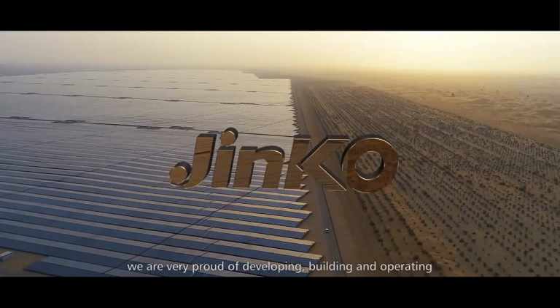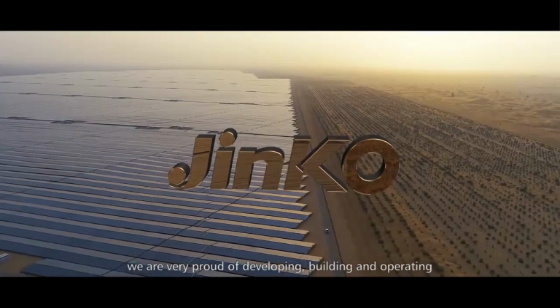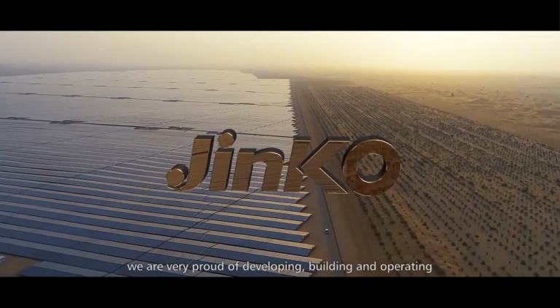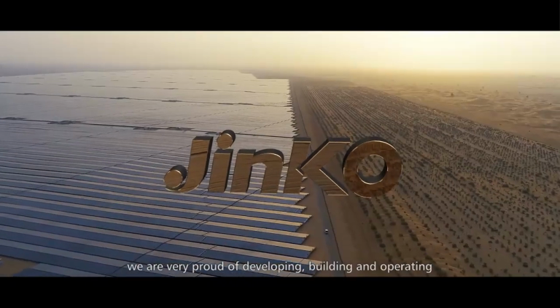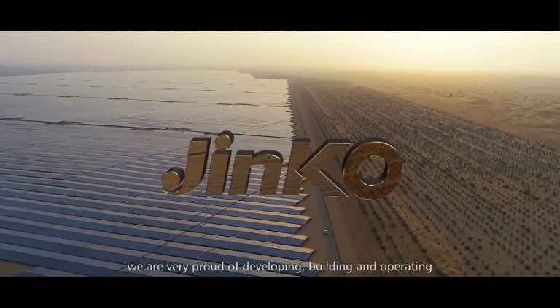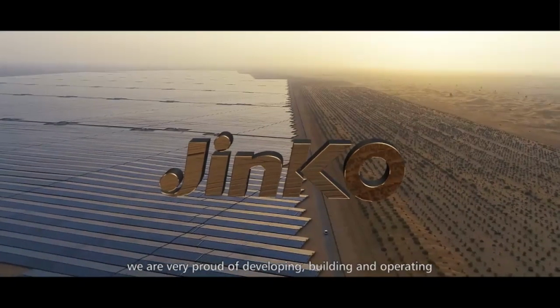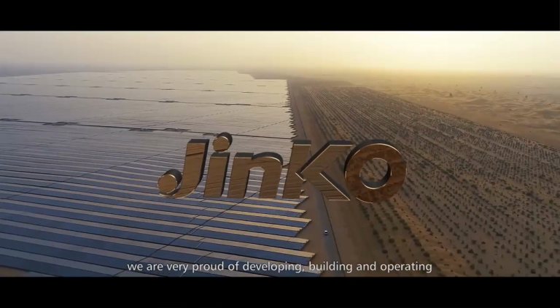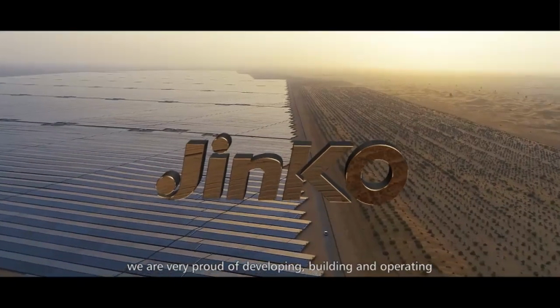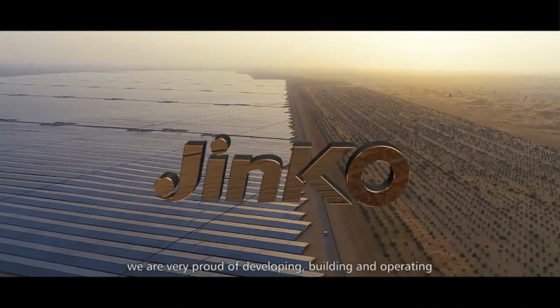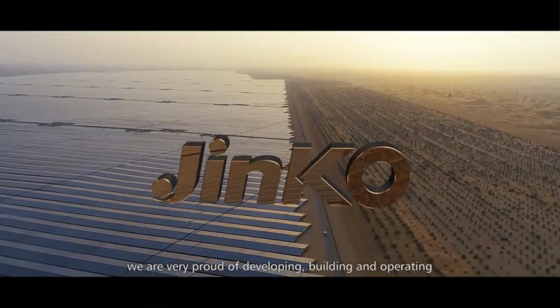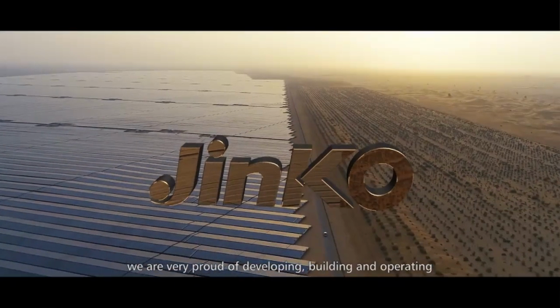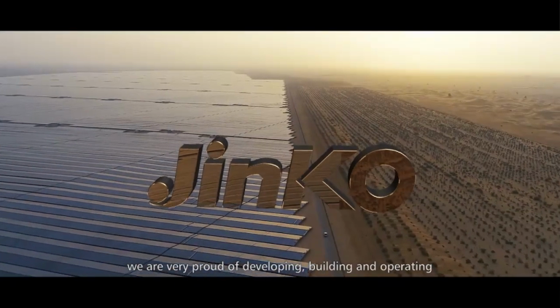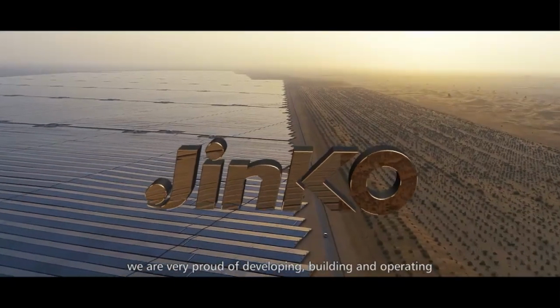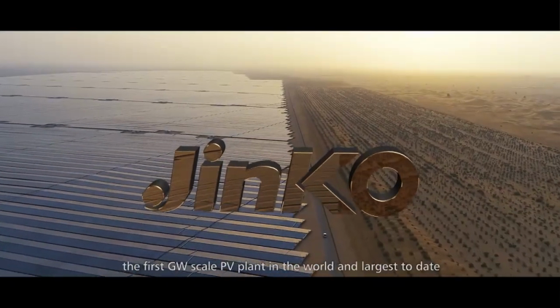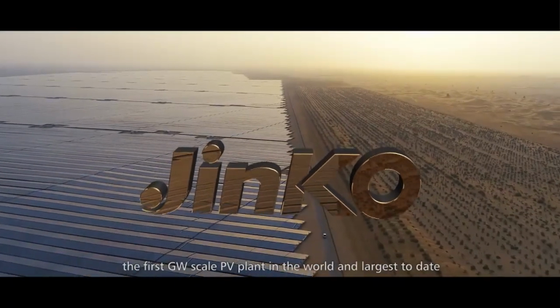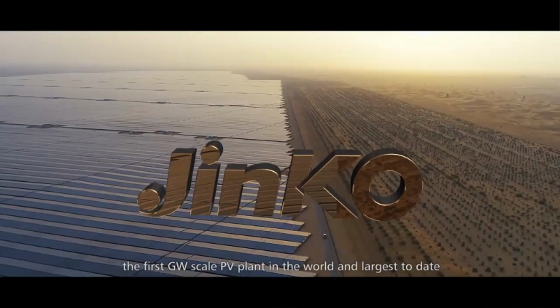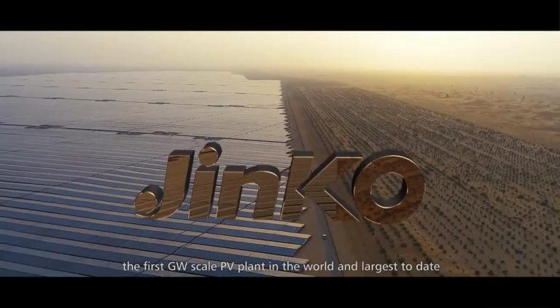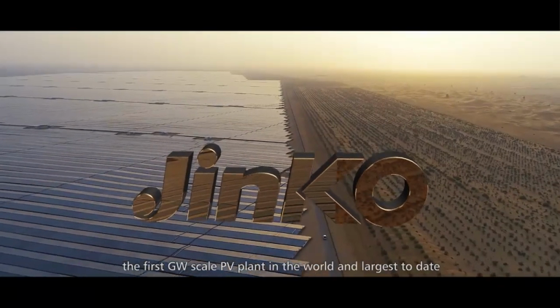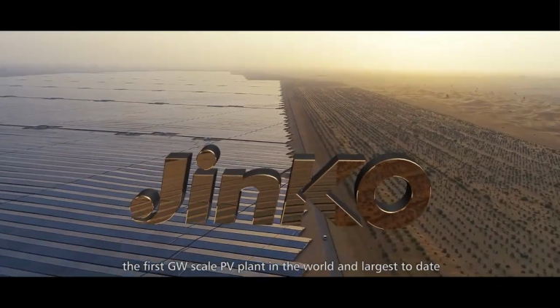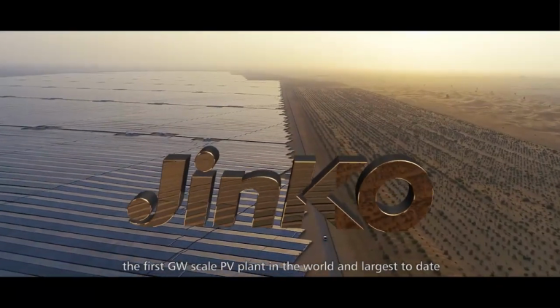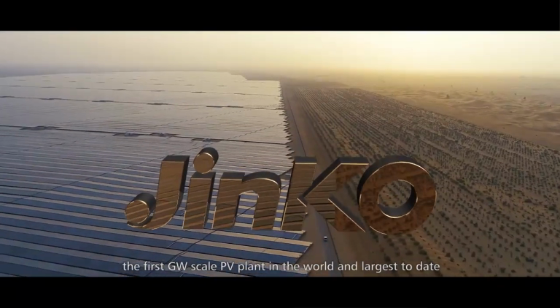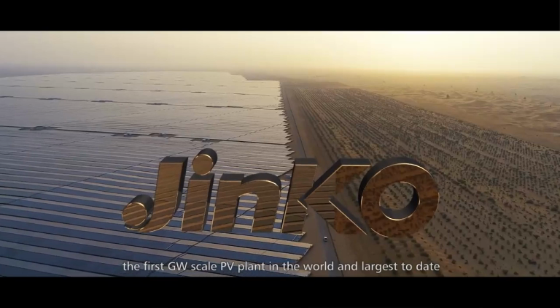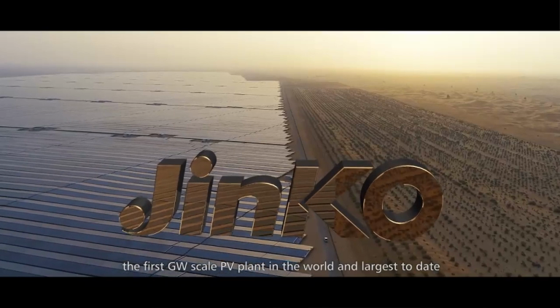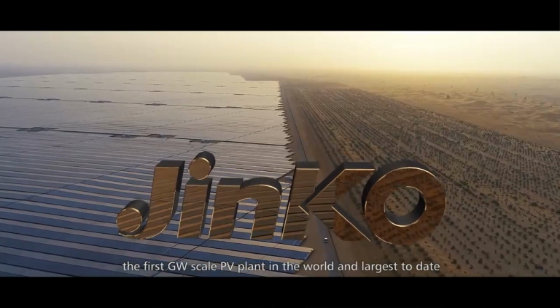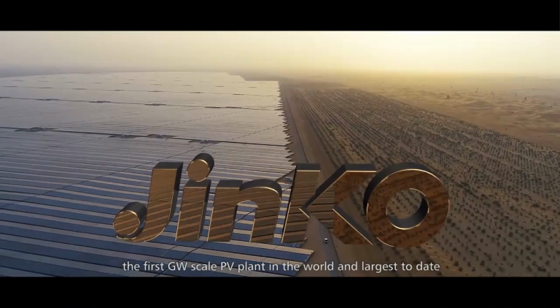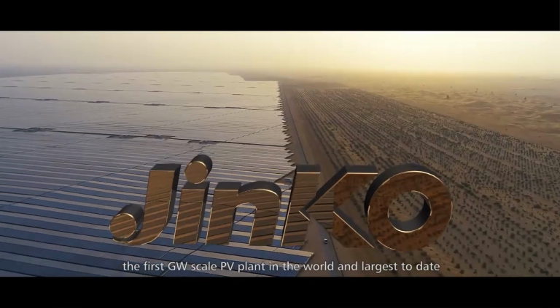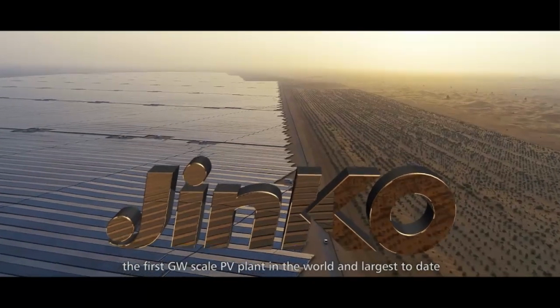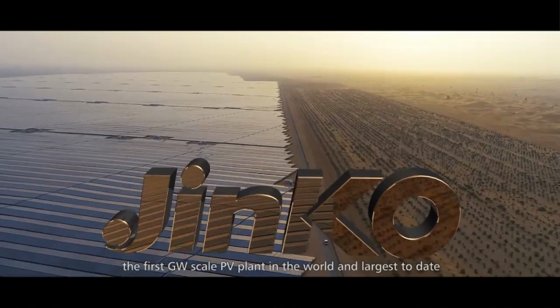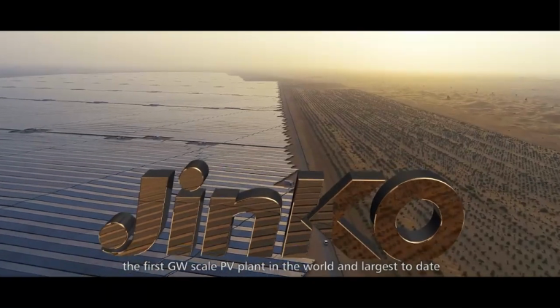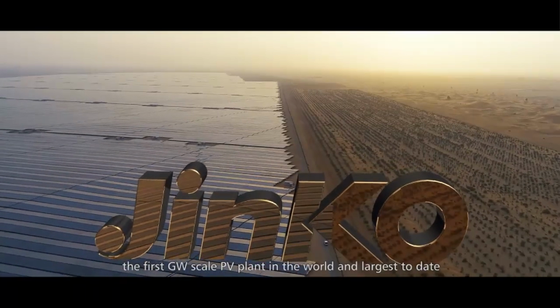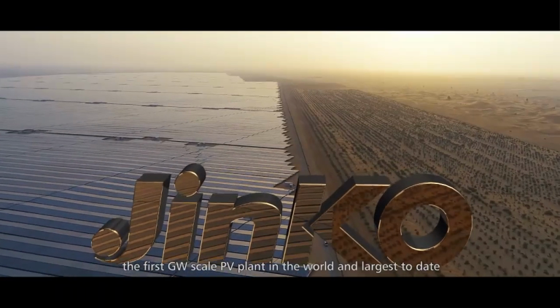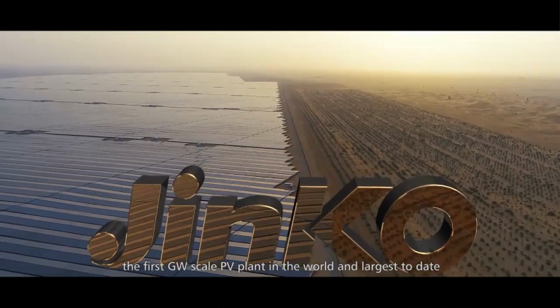We are very proud of developing, building, and operating the first gigascale PV plant in the world, and the largest to date.